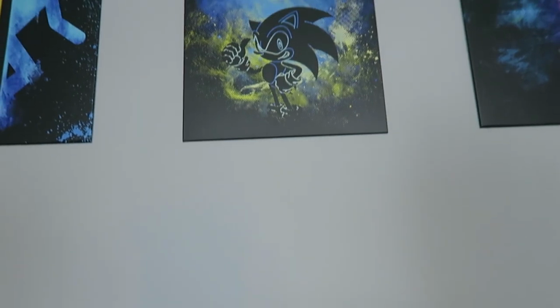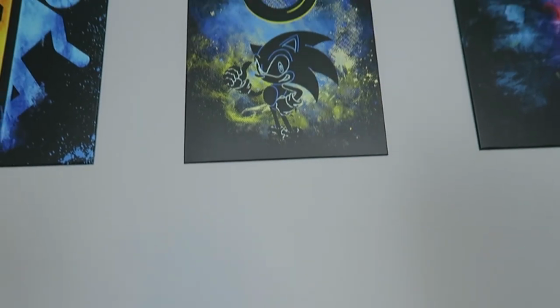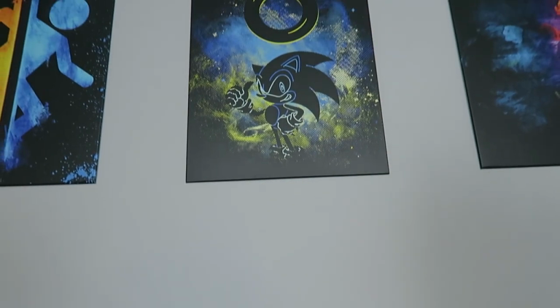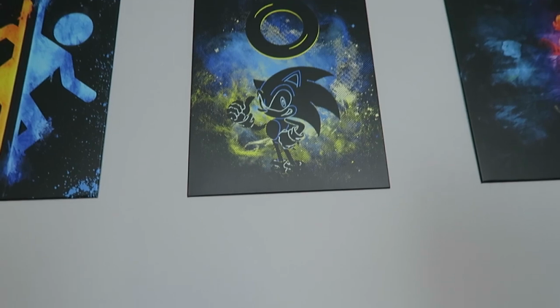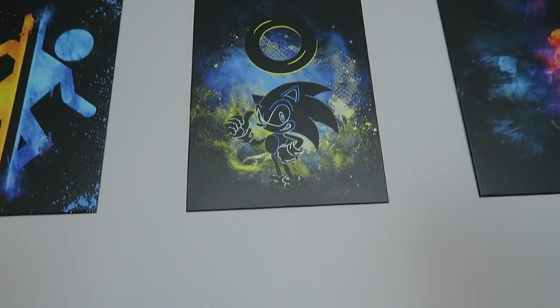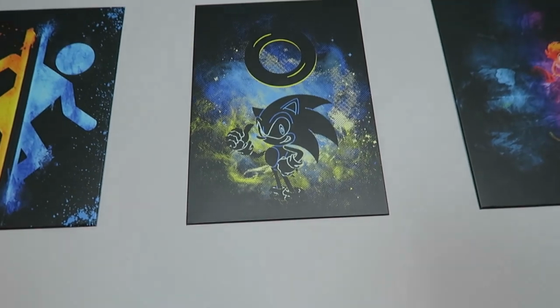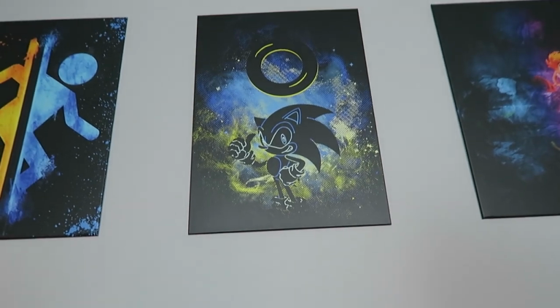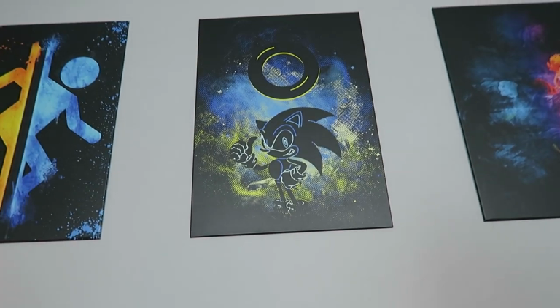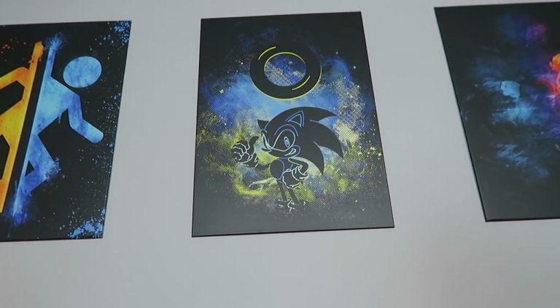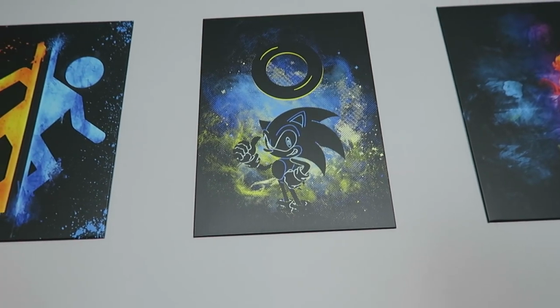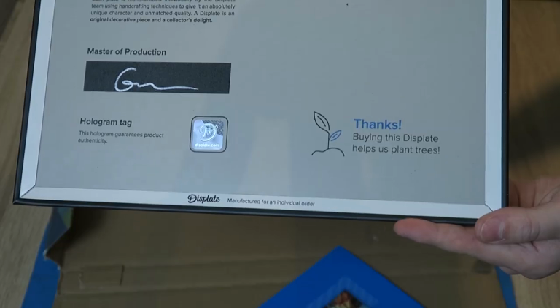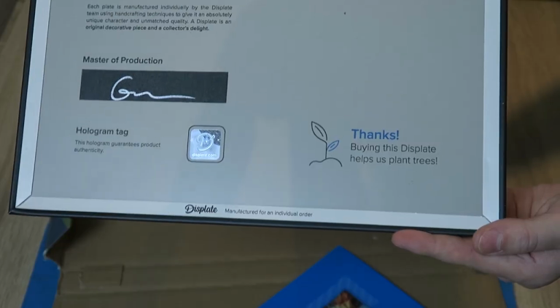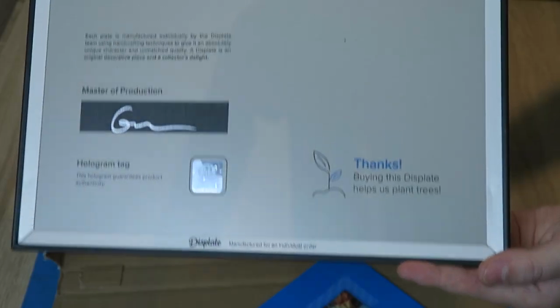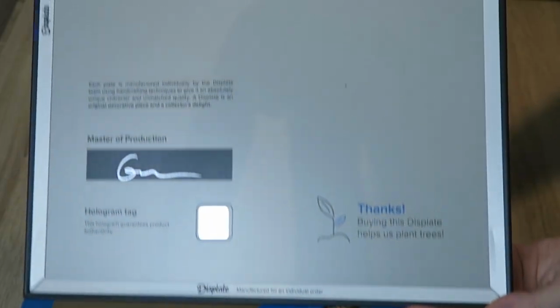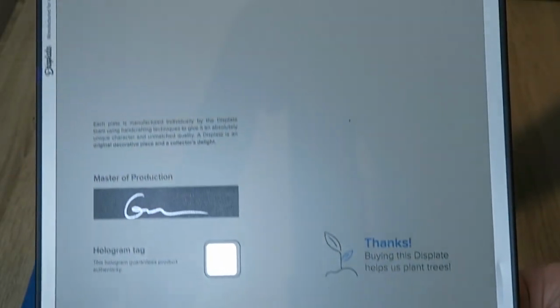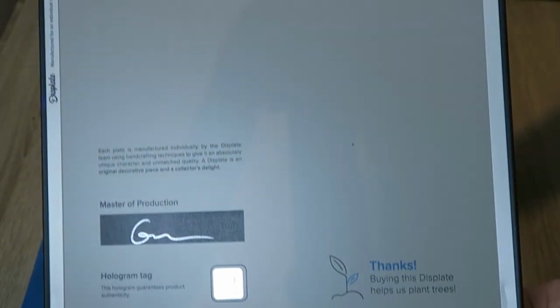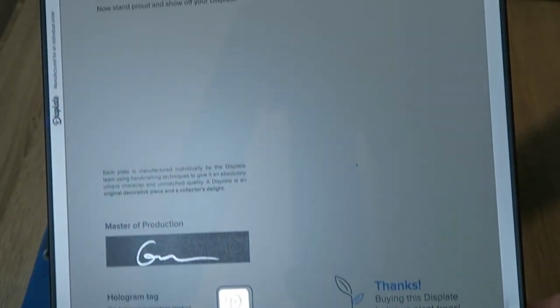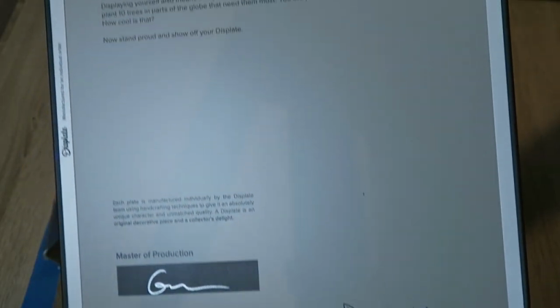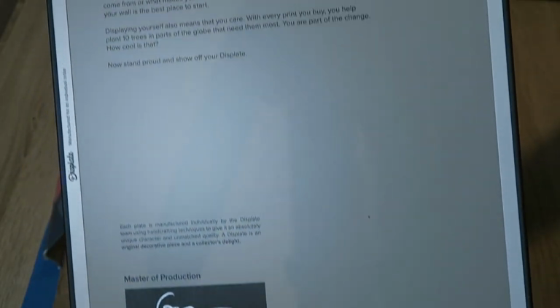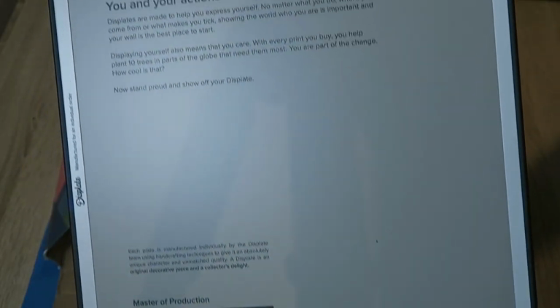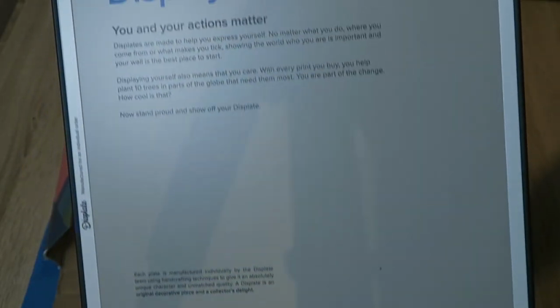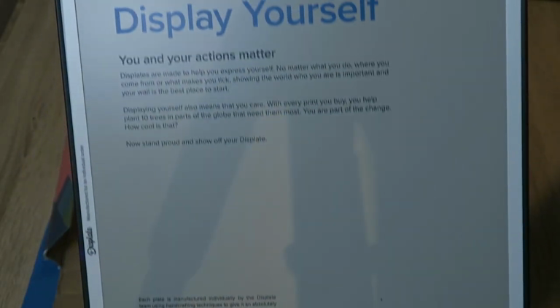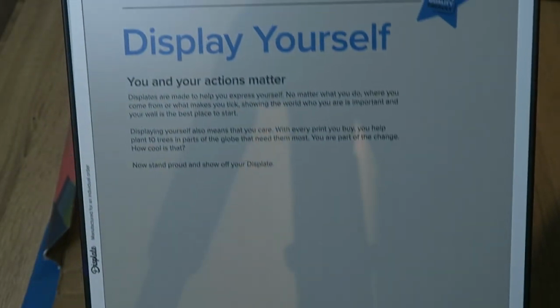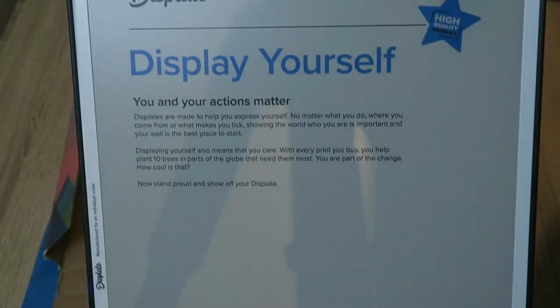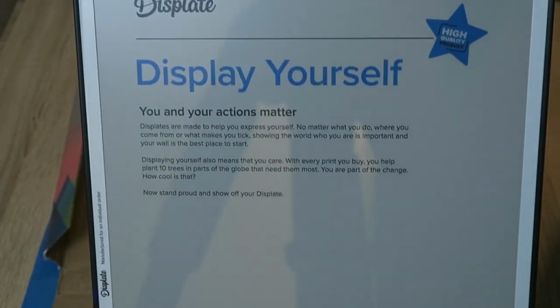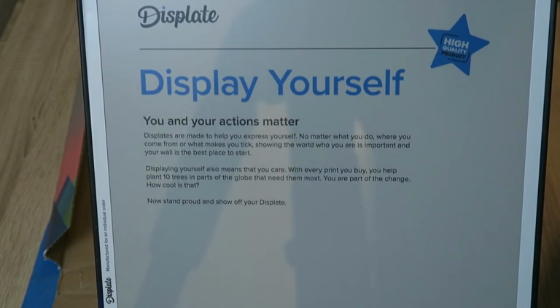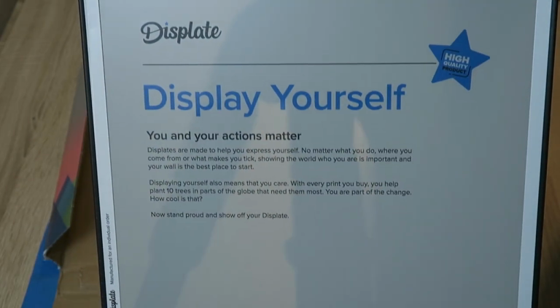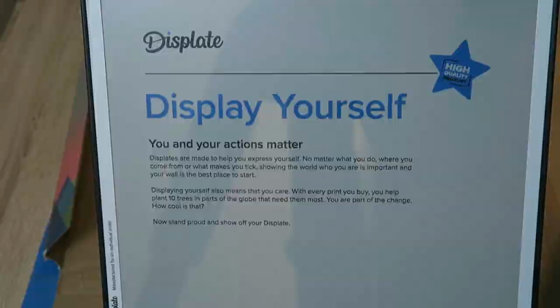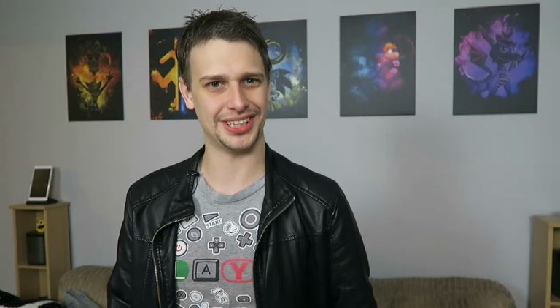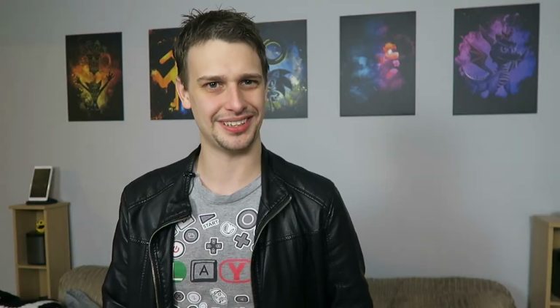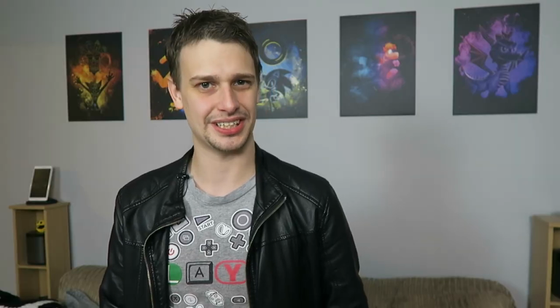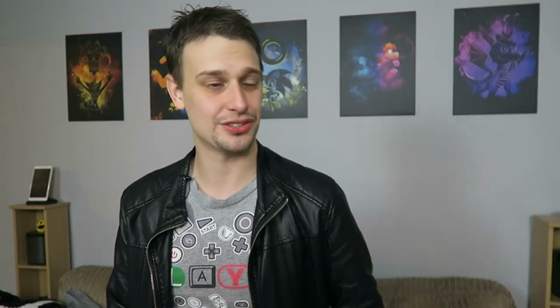And speaking of made to order, each Discplate is hand signed by a quality control person with a silver Sharpie, which I thought was a nice touch.